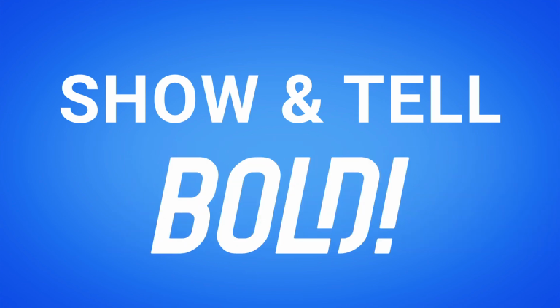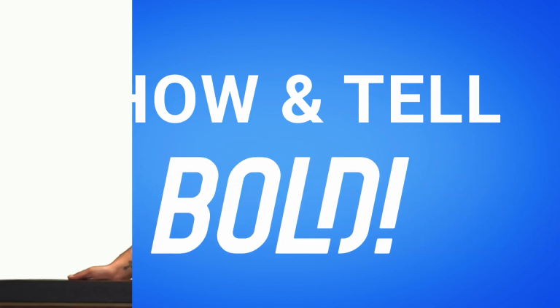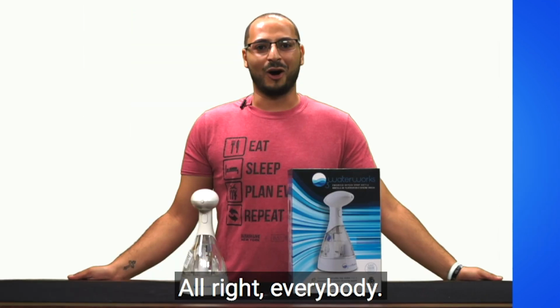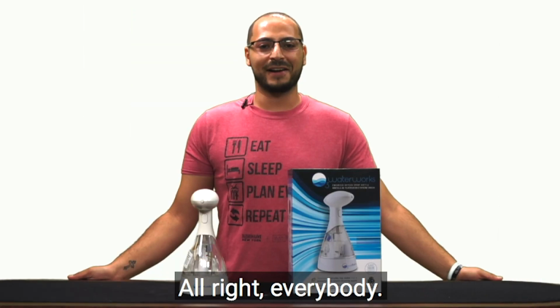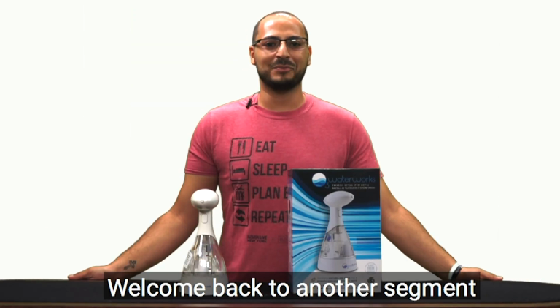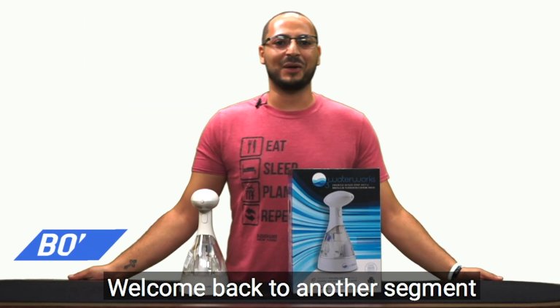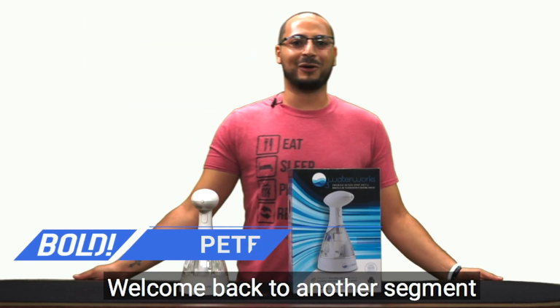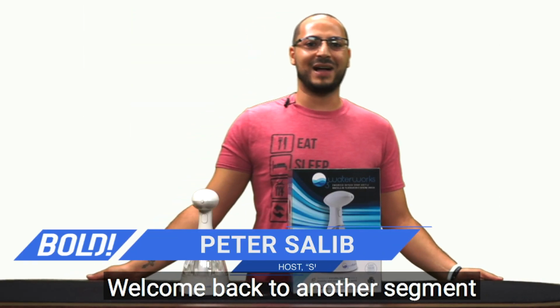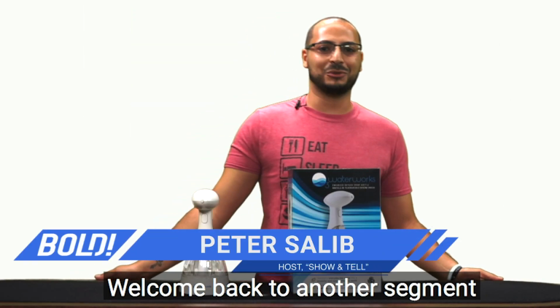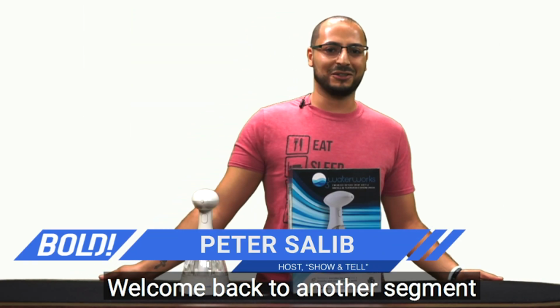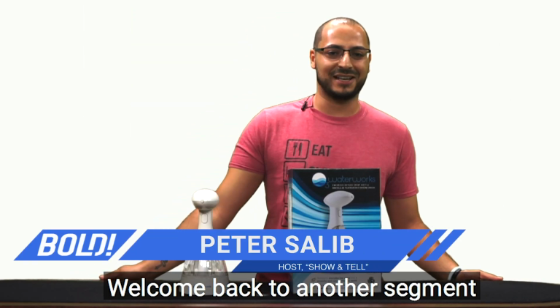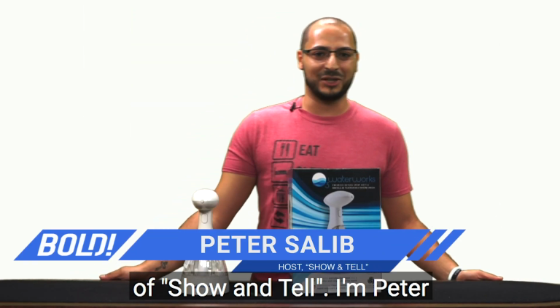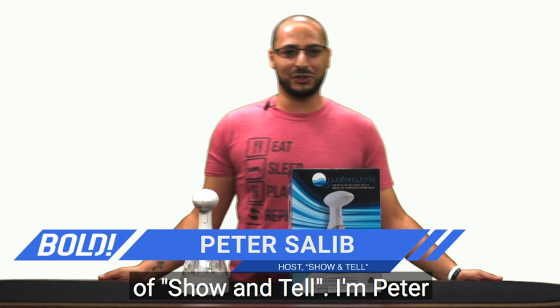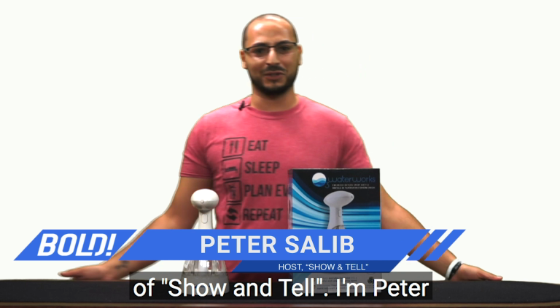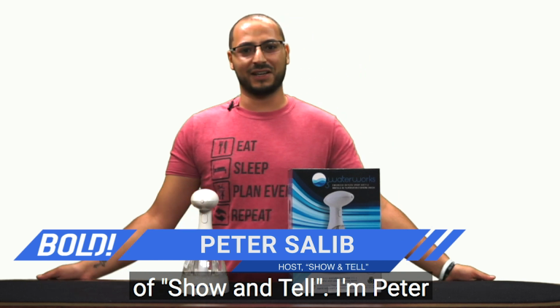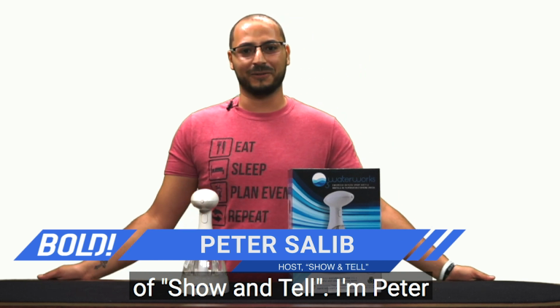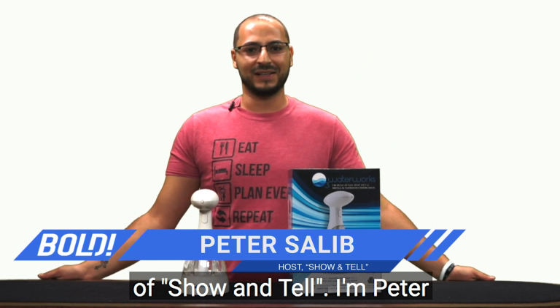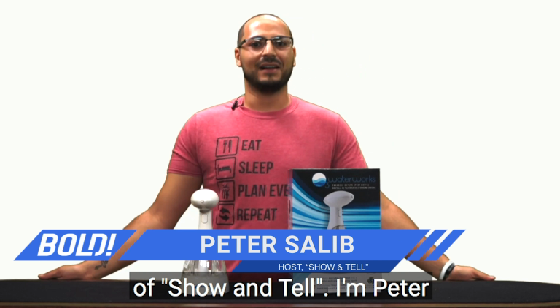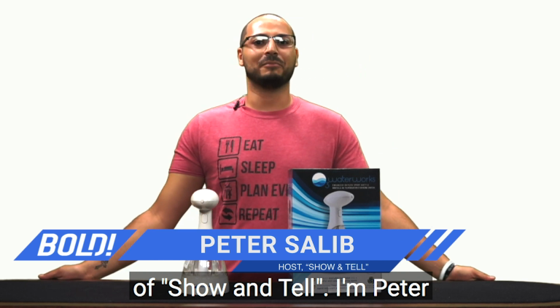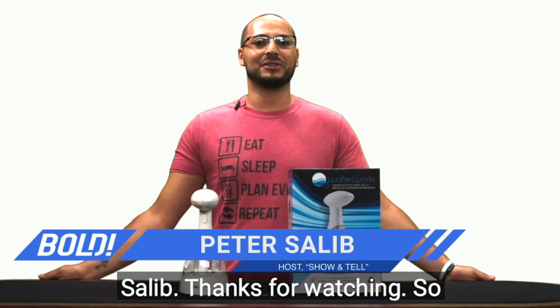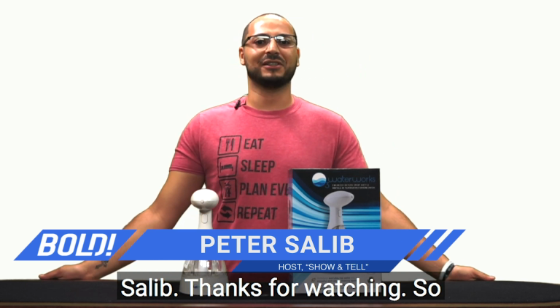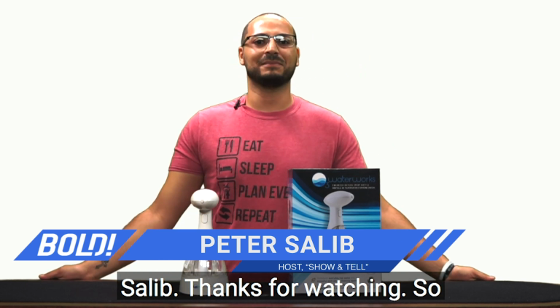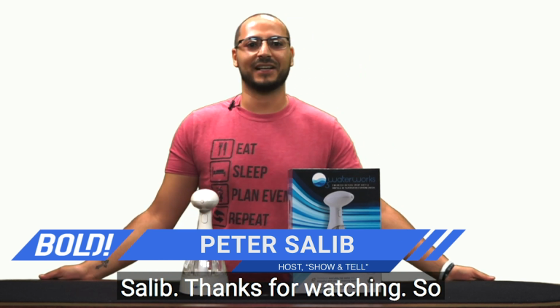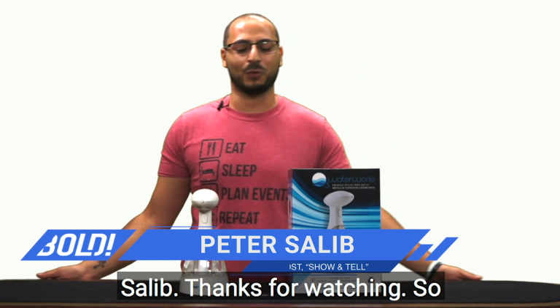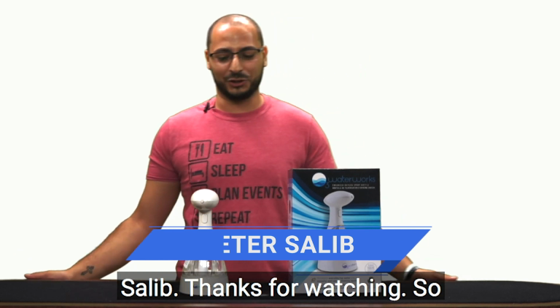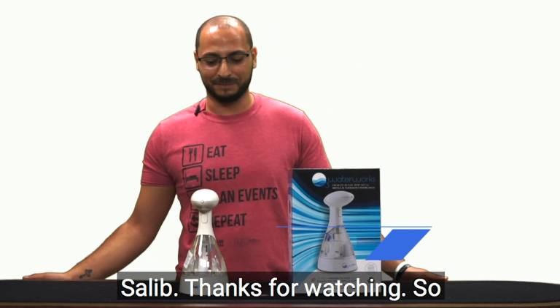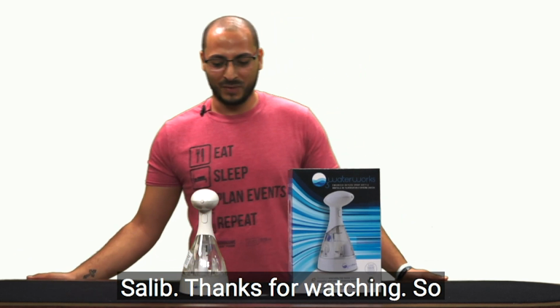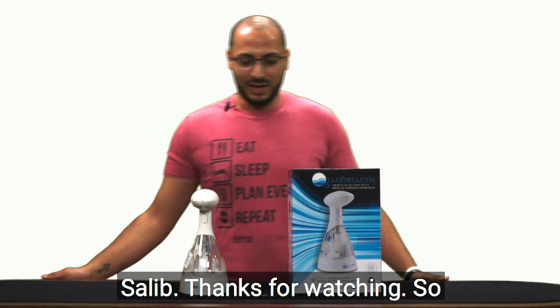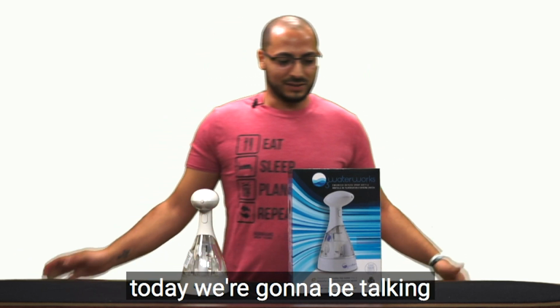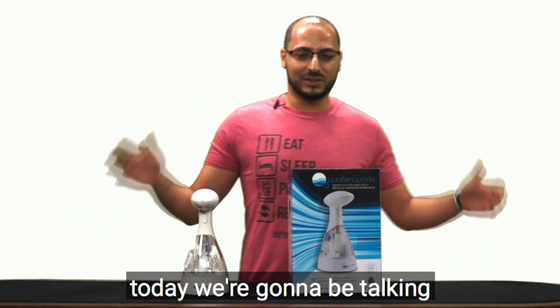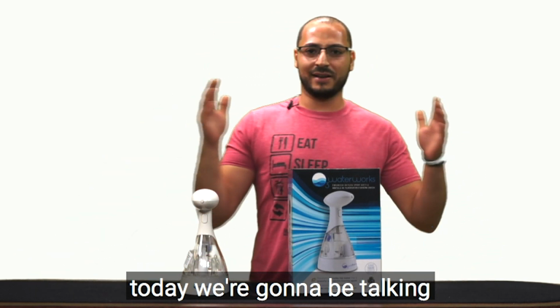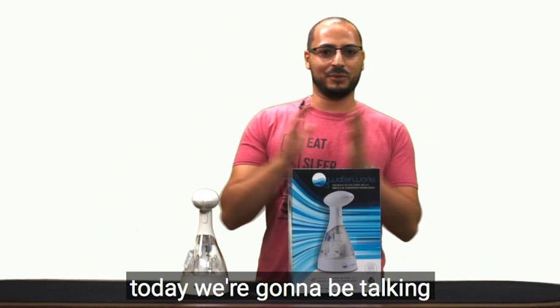All right everybody, welcome back to another segment of Show and Tell. I'm Peter Salib, thanks for watching.